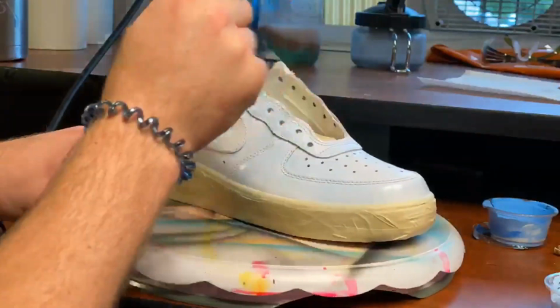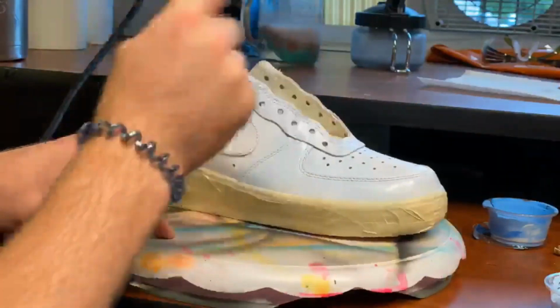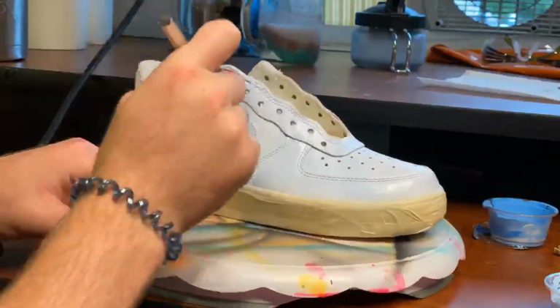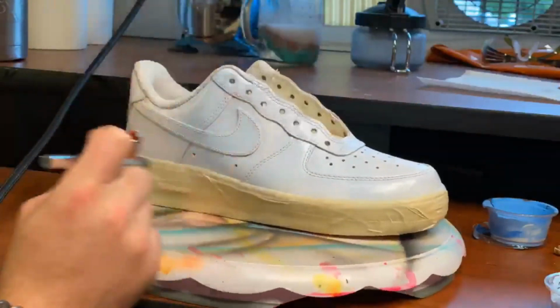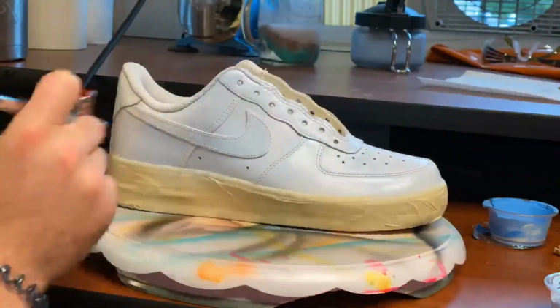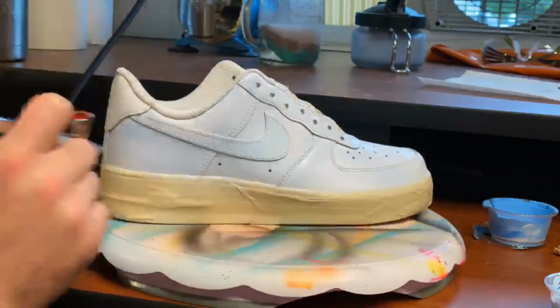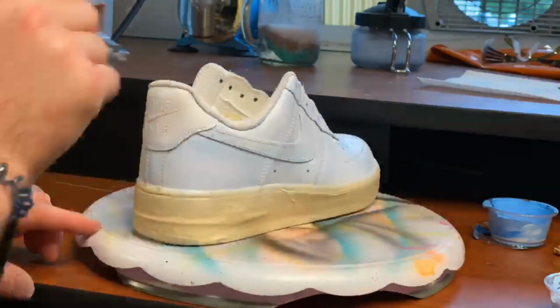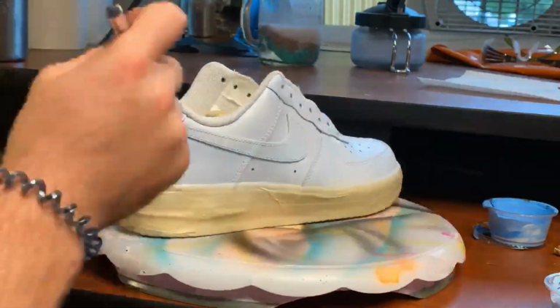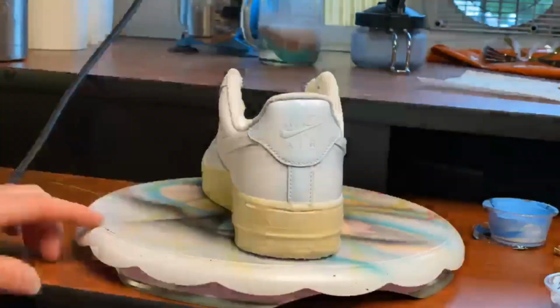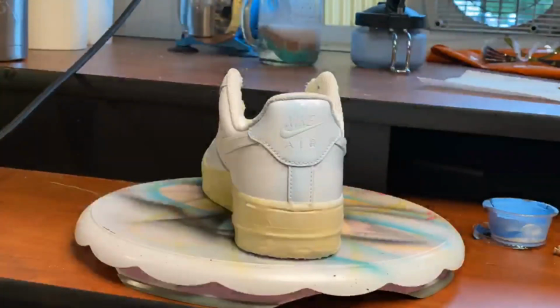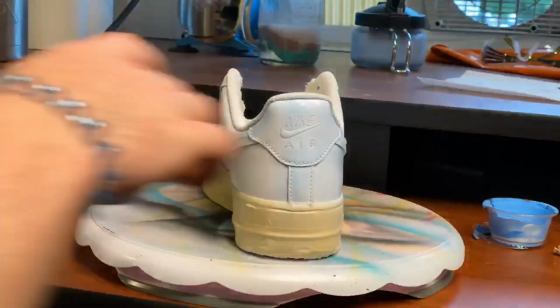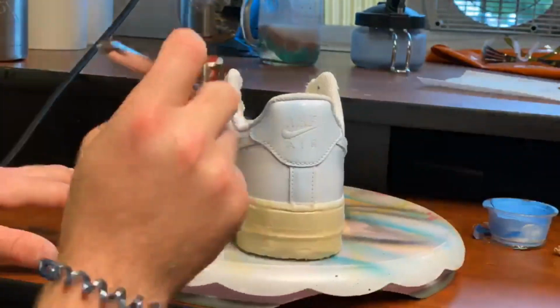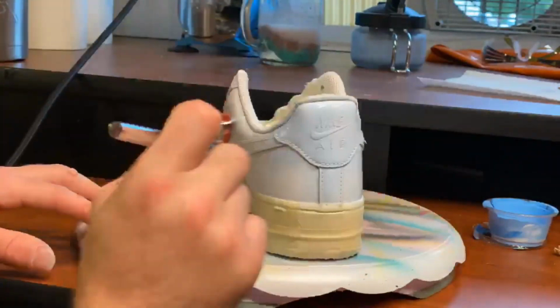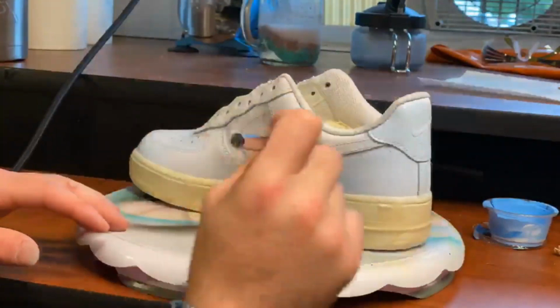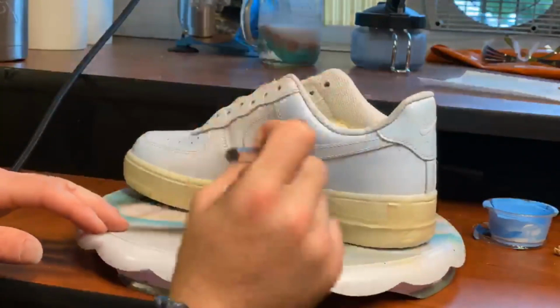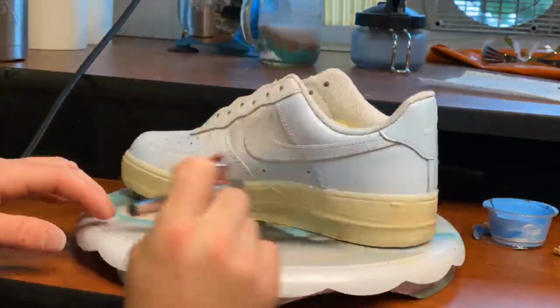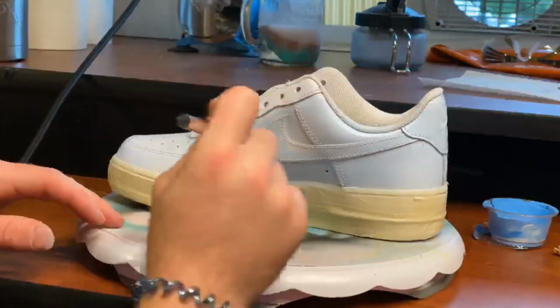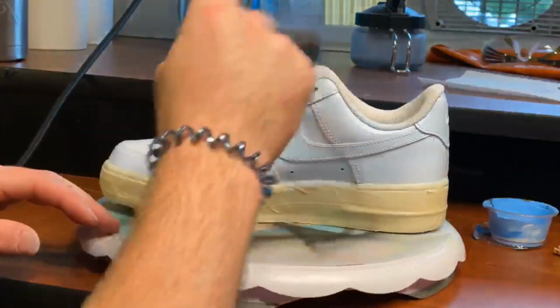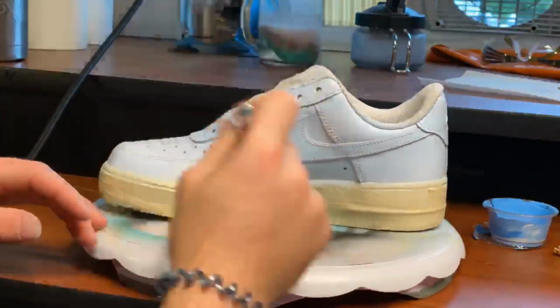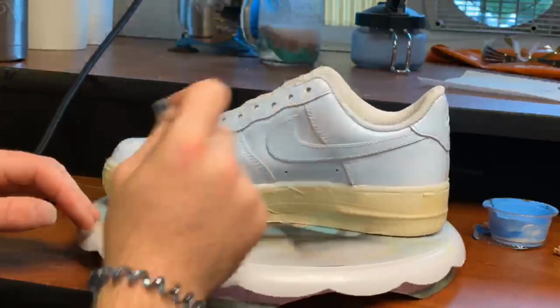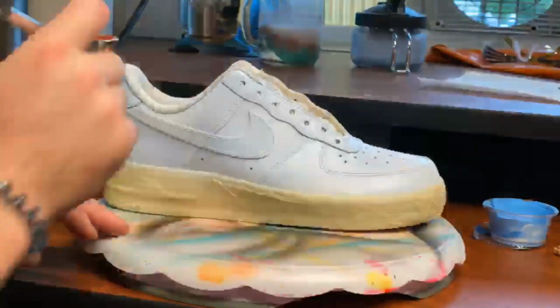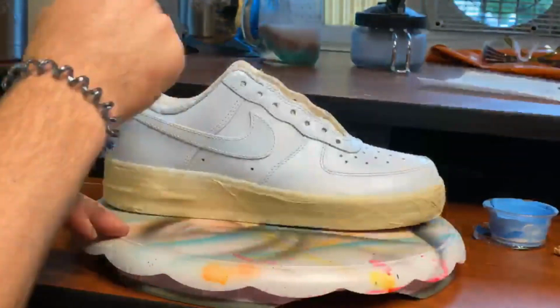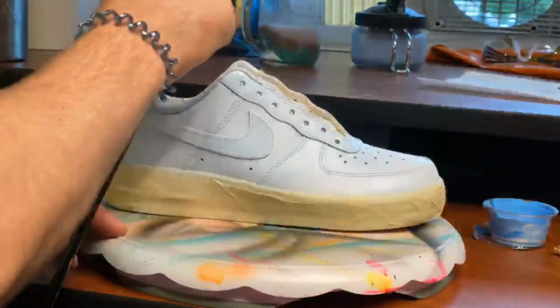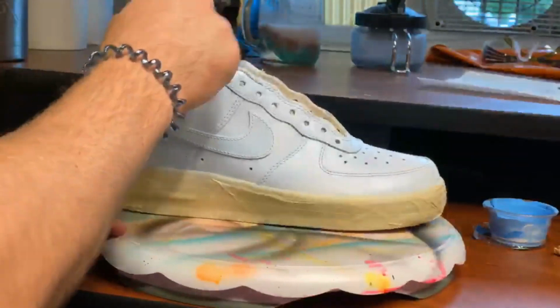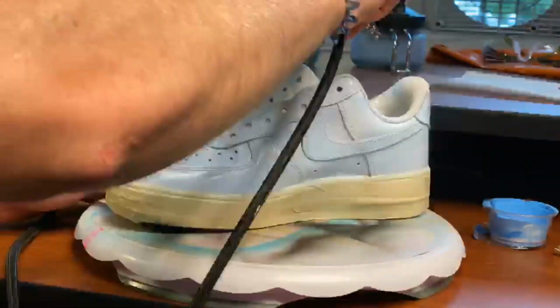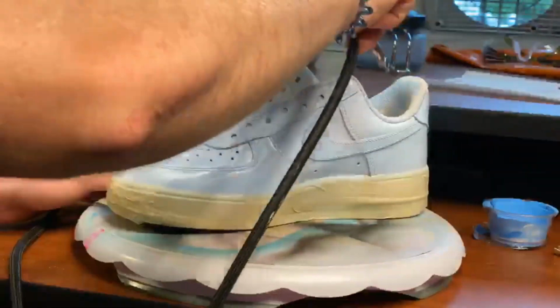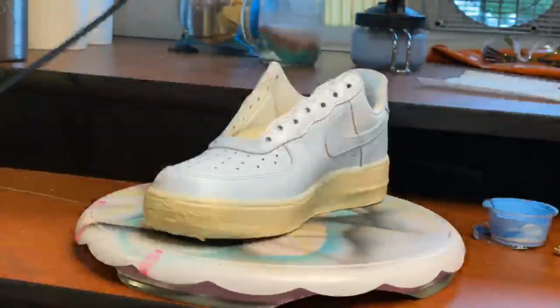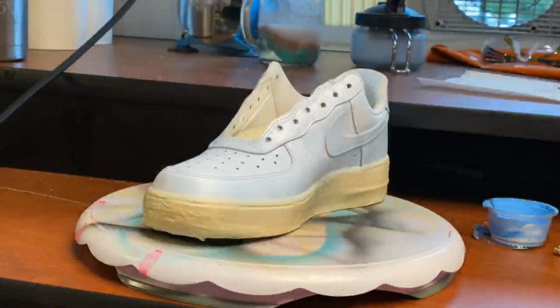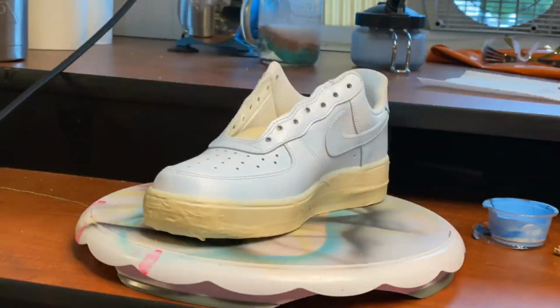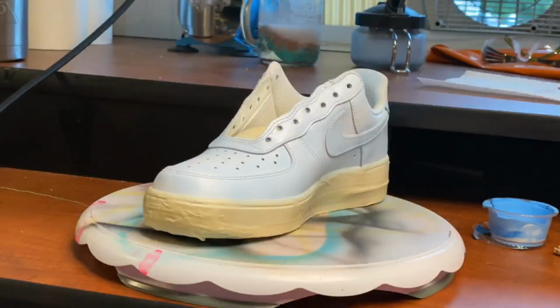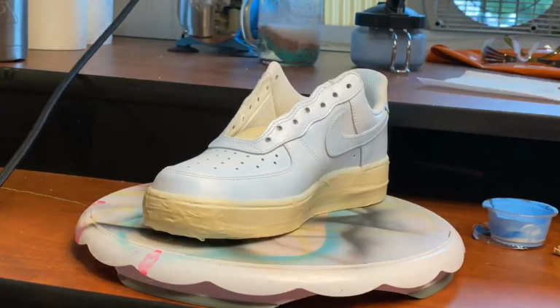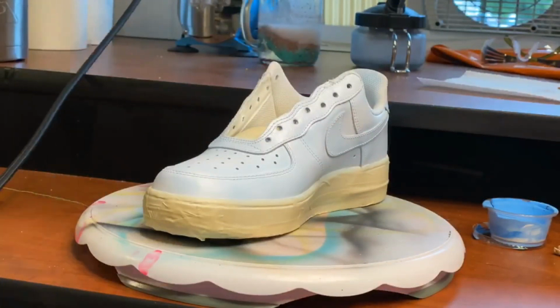So this first coat I'm laying down is almost not visible, but once you get those second and third coats down, this will be much more vibrant and it'll be the light blue that you want to achieve.